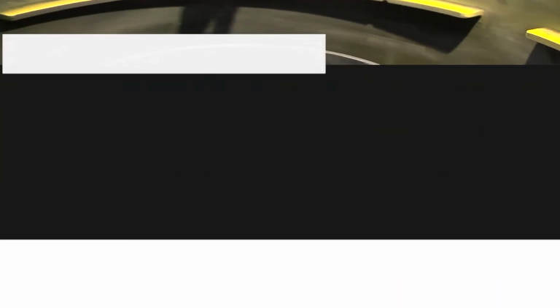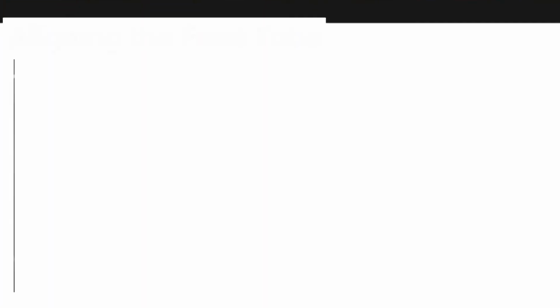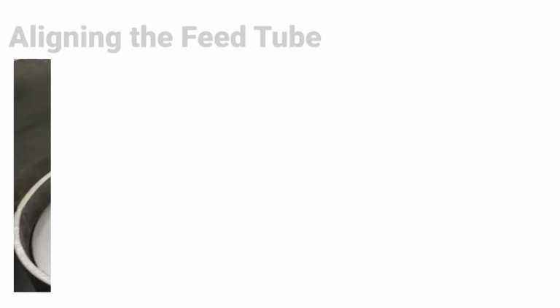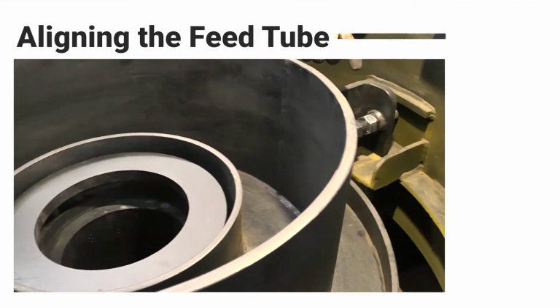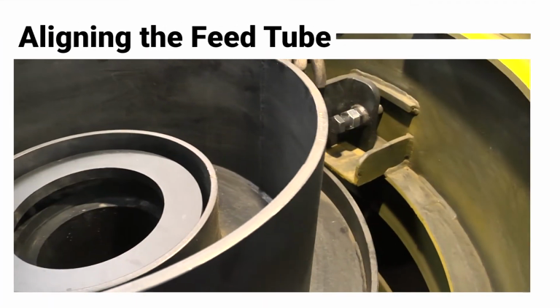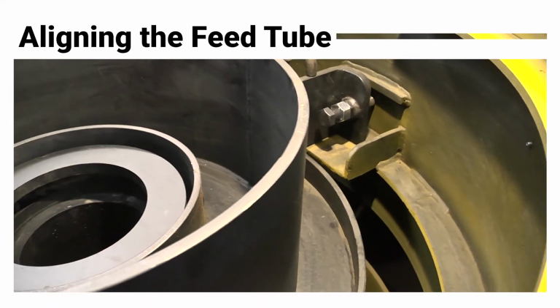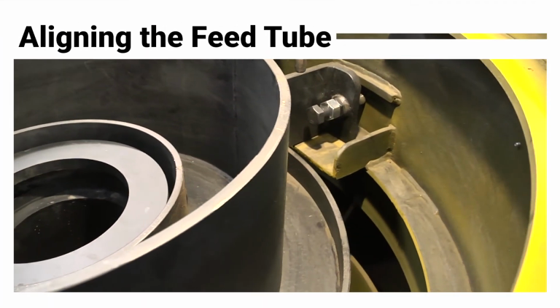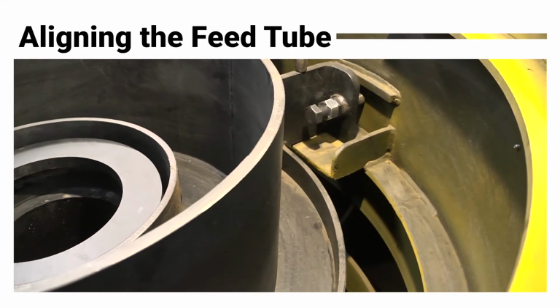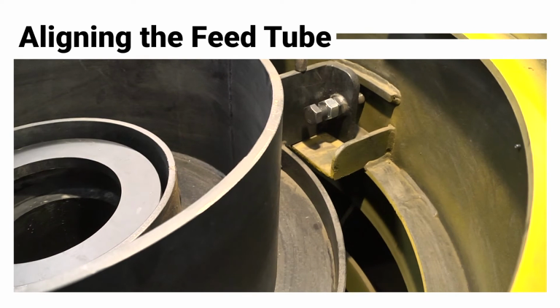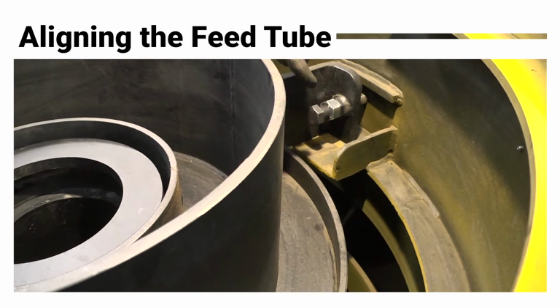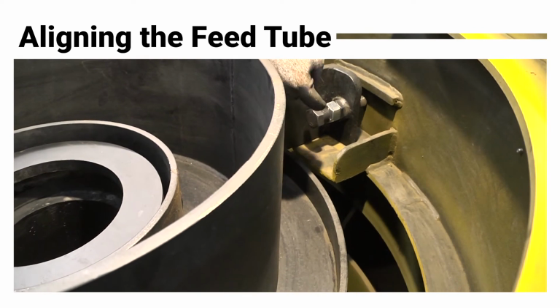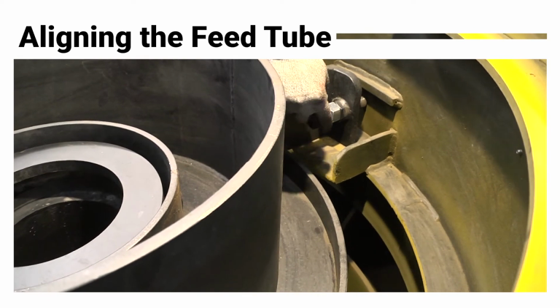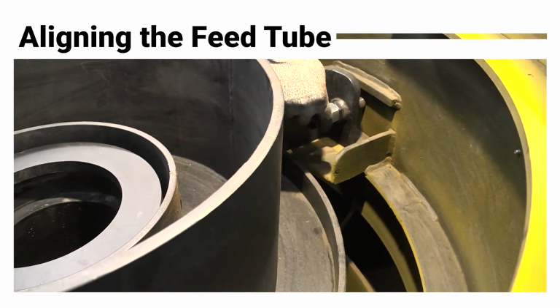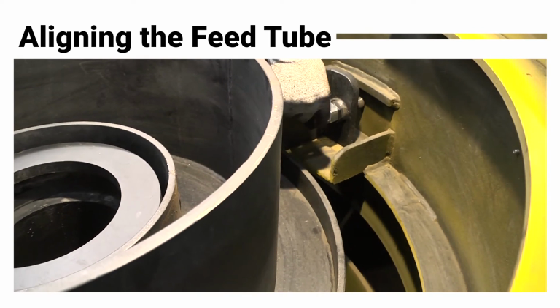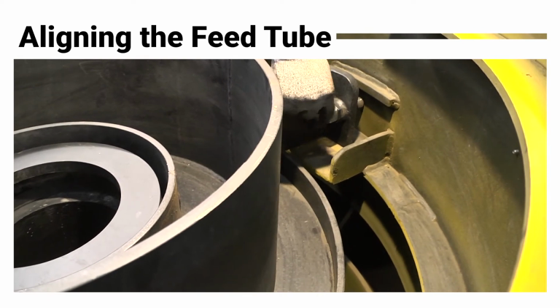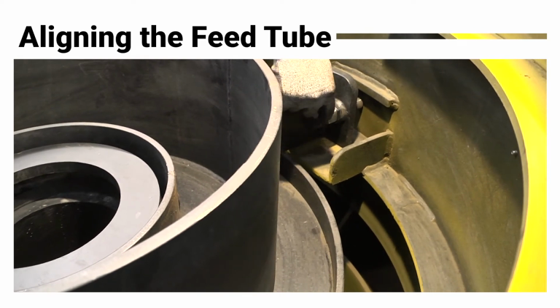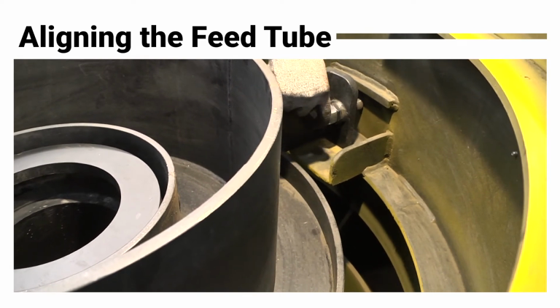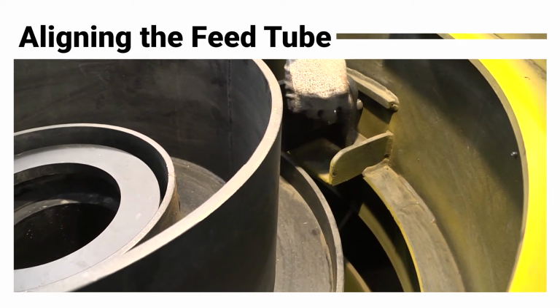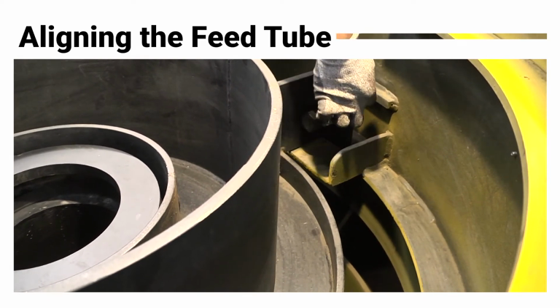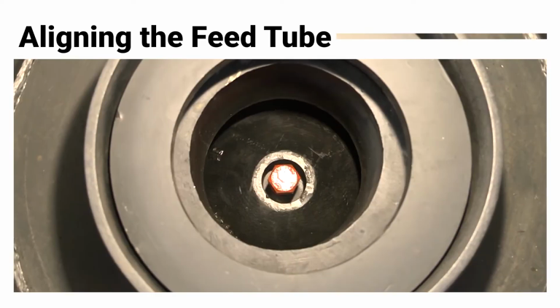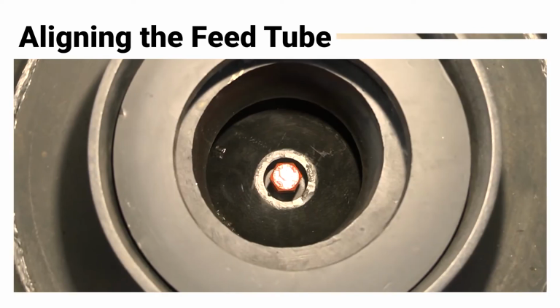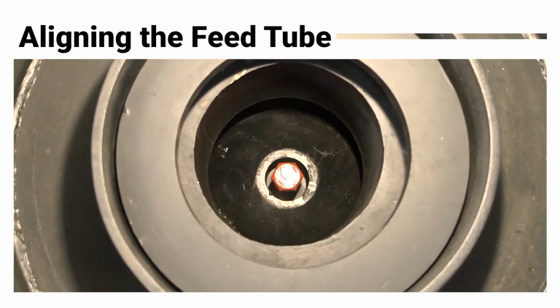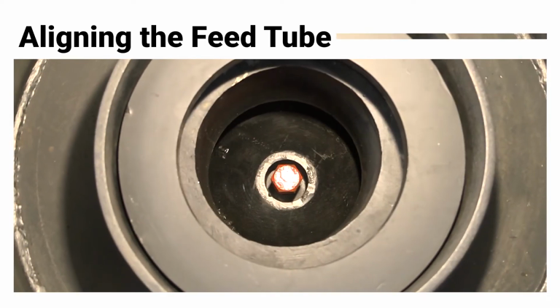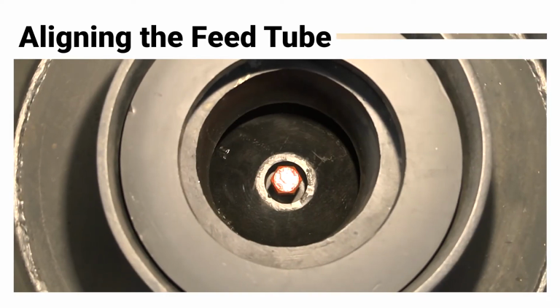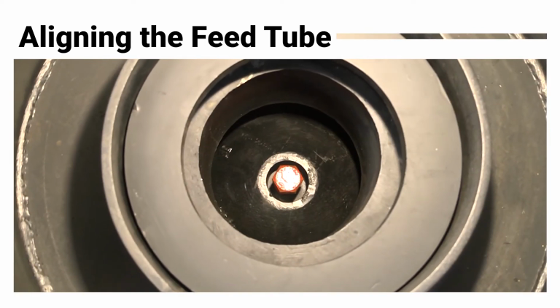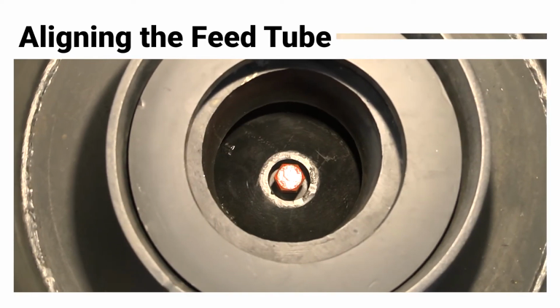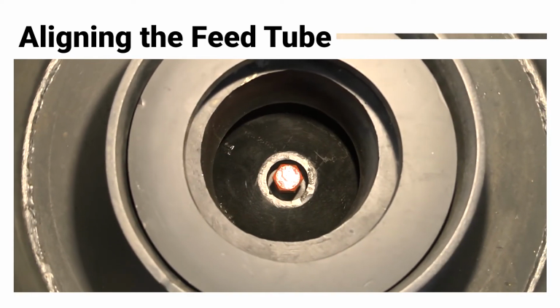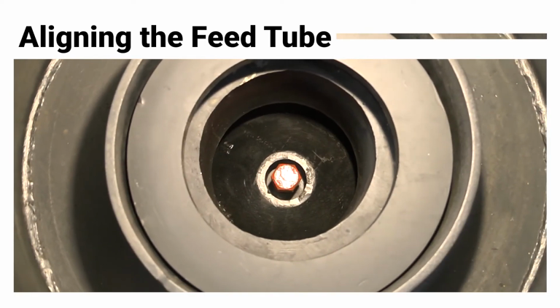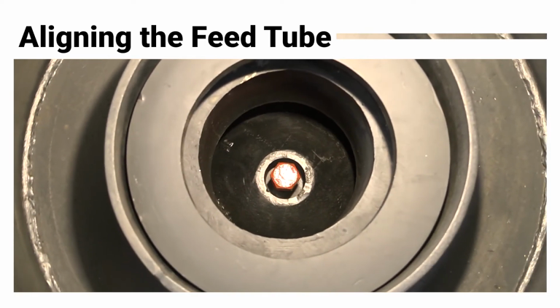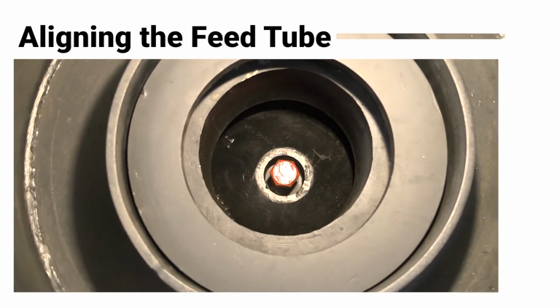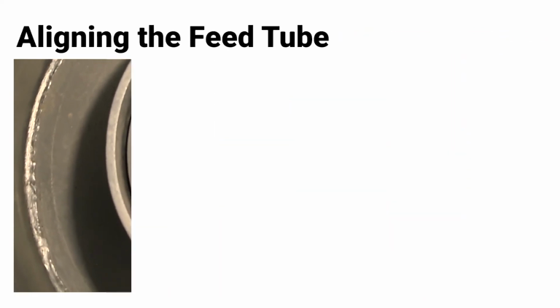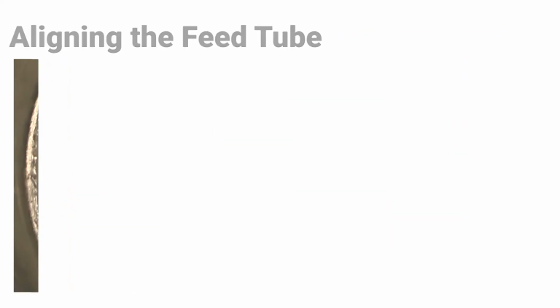Watch our video on how to align the feed tube in relation to the conical or center distributor plate.